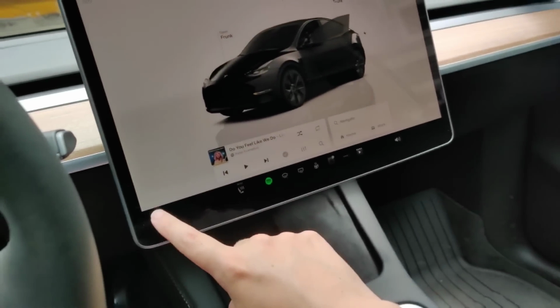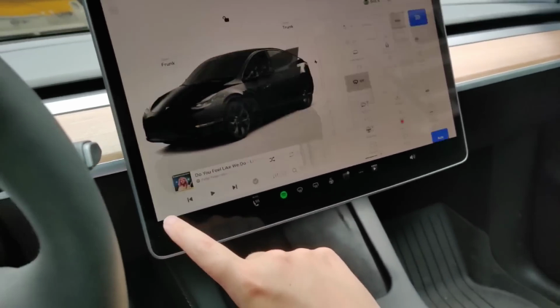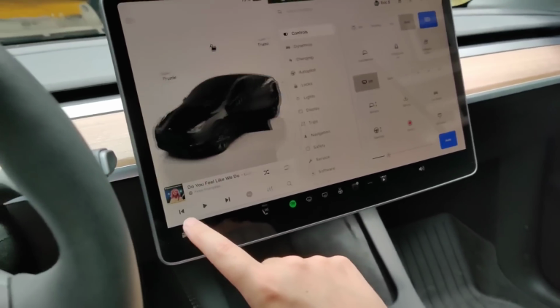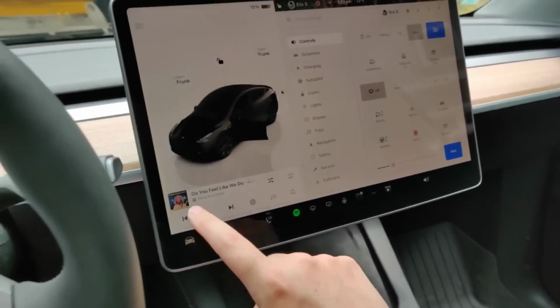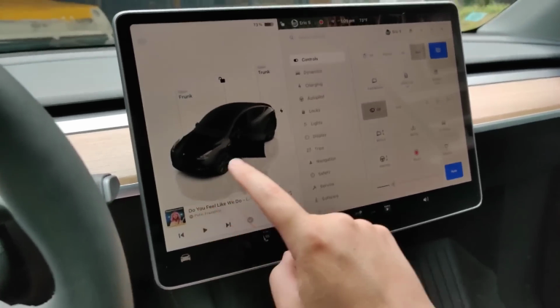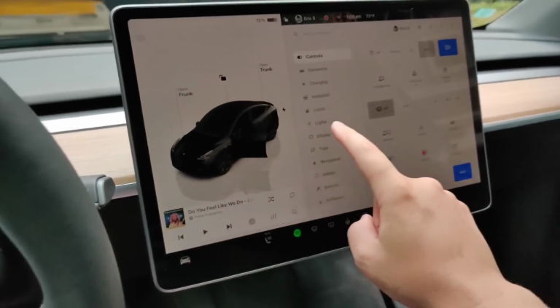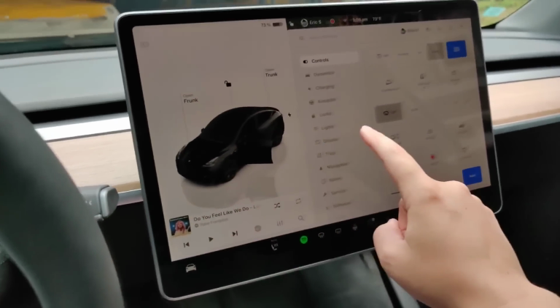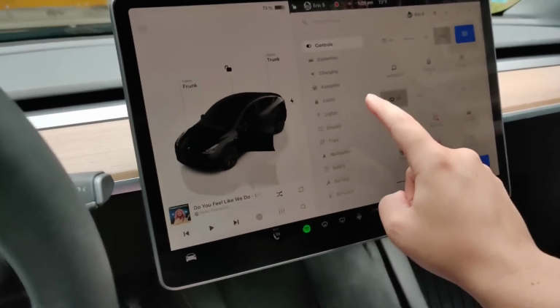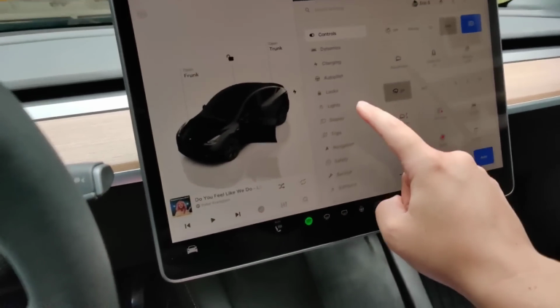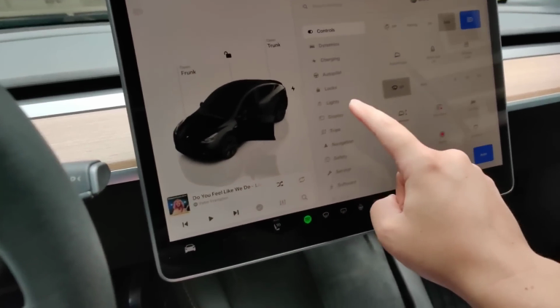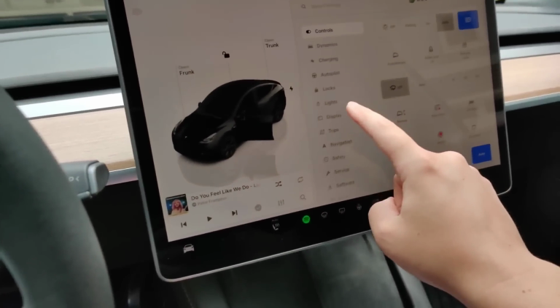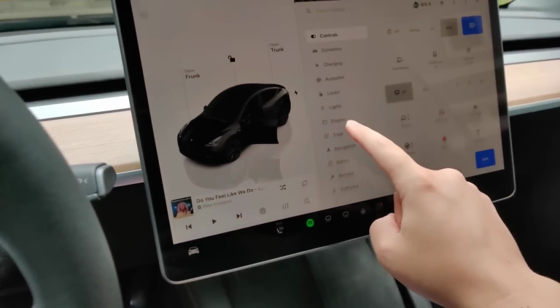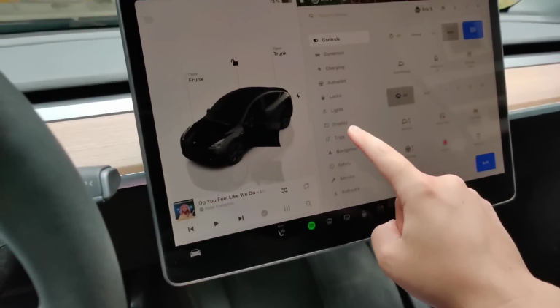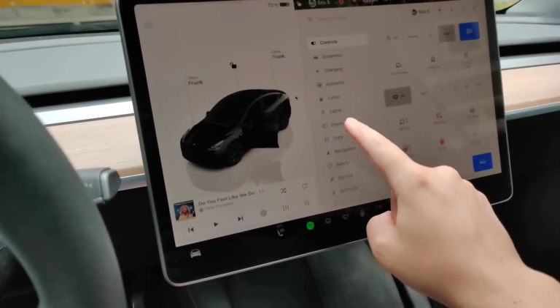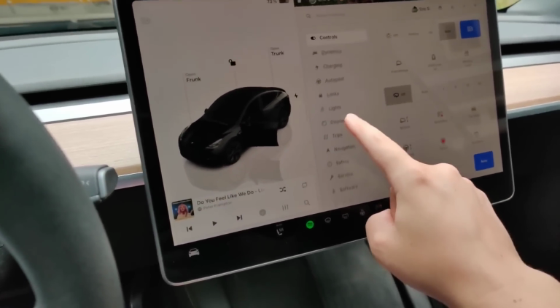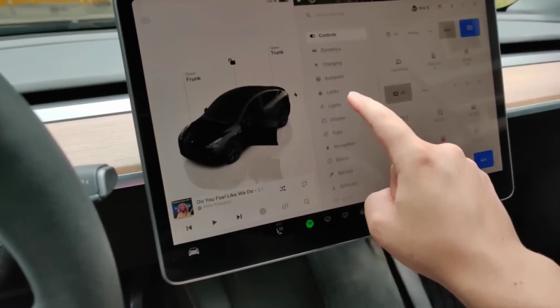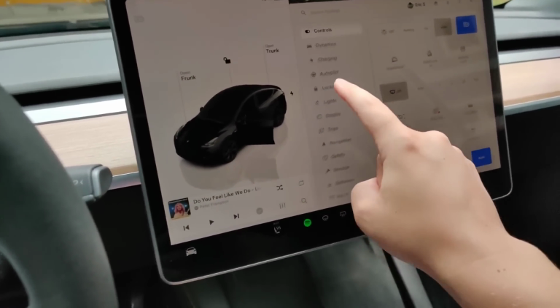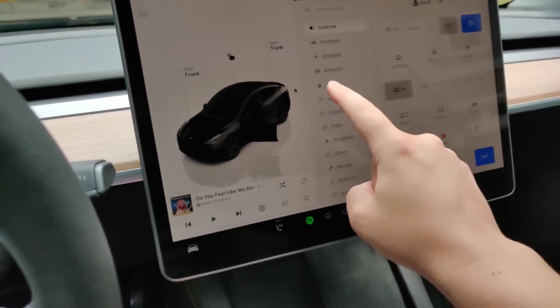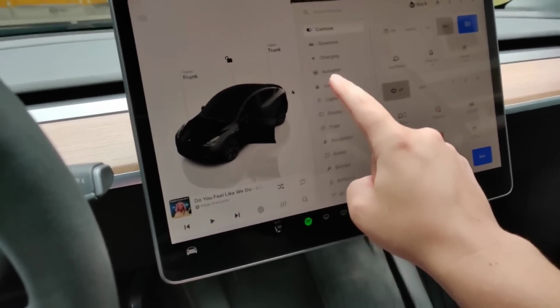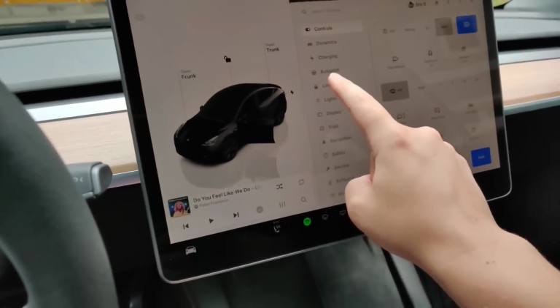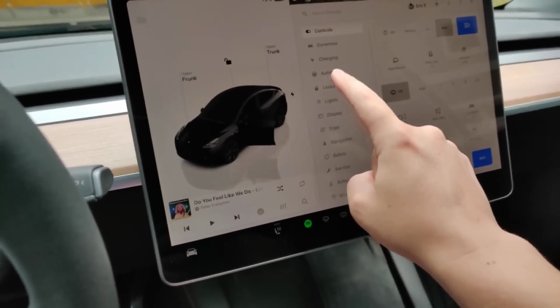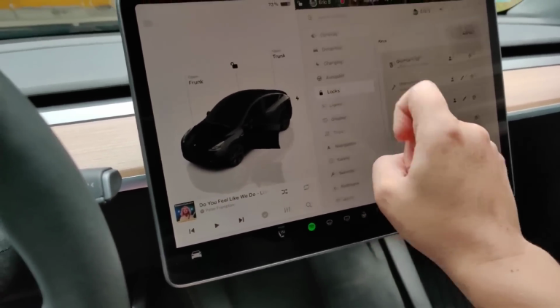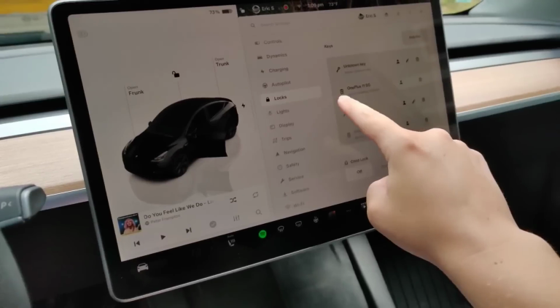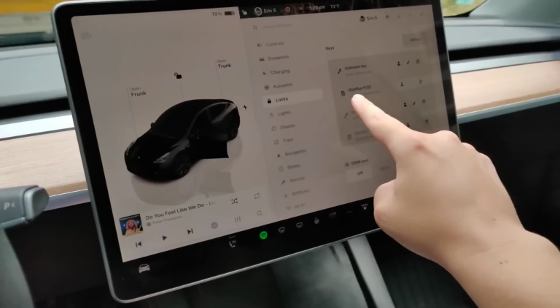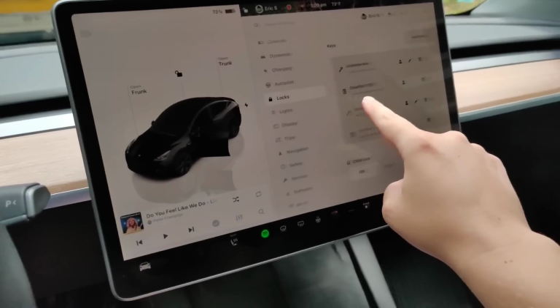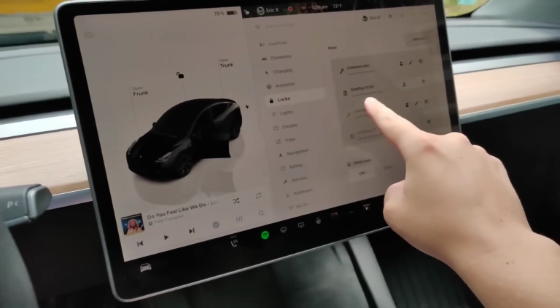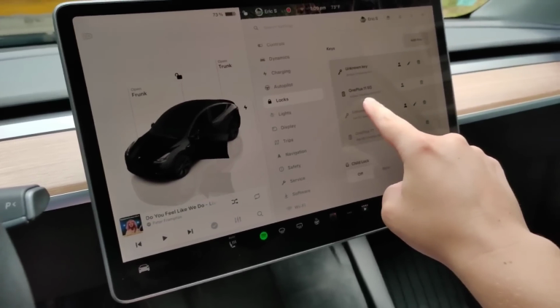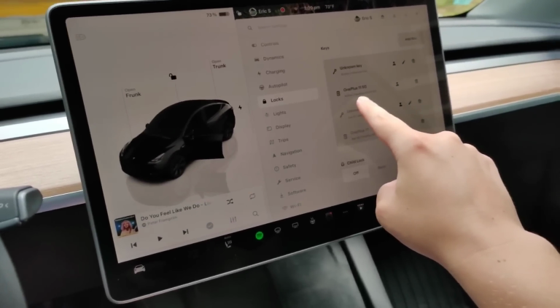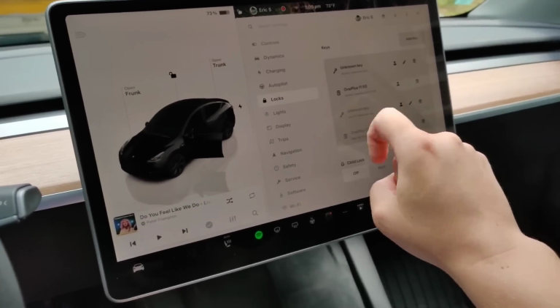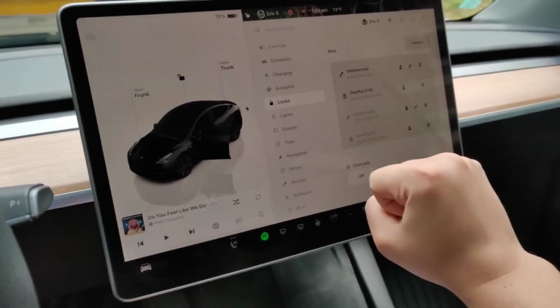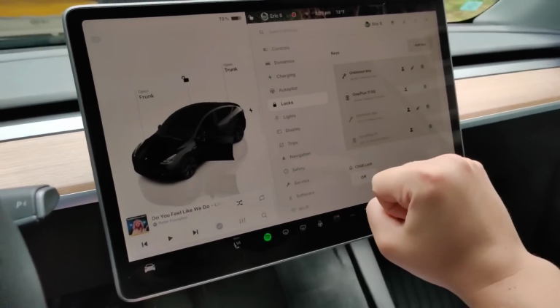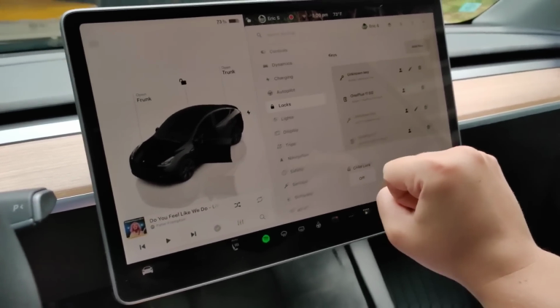Opening up our menu and then going into the locks menu, I can see my phone right here — my OnePlus 11.